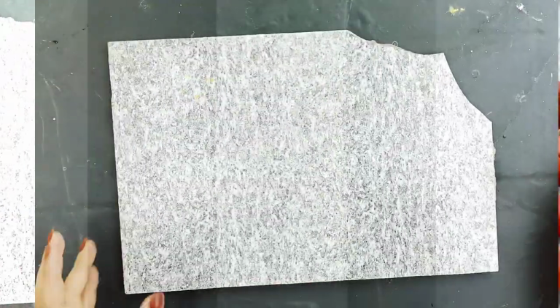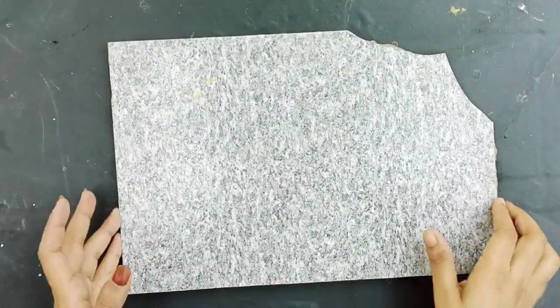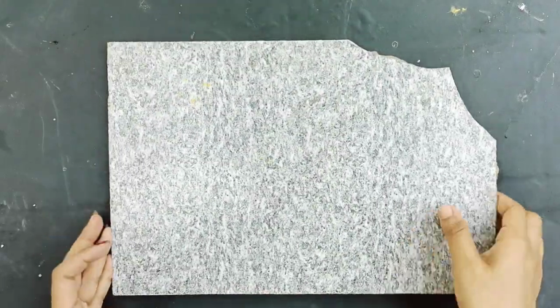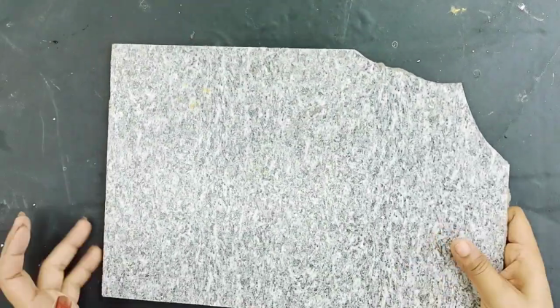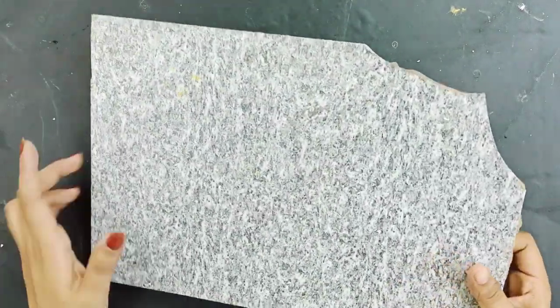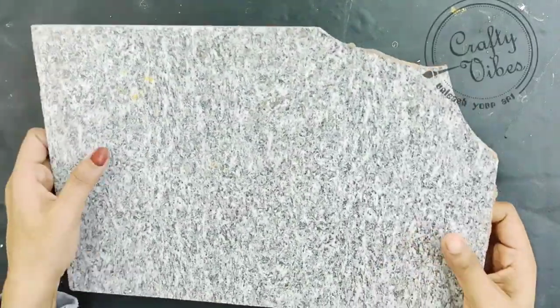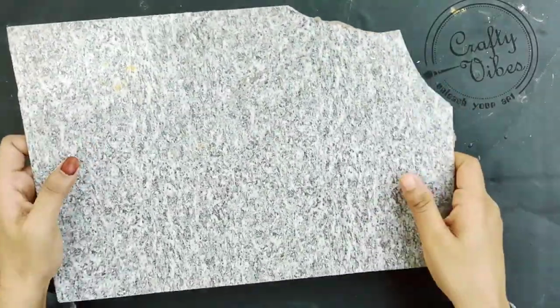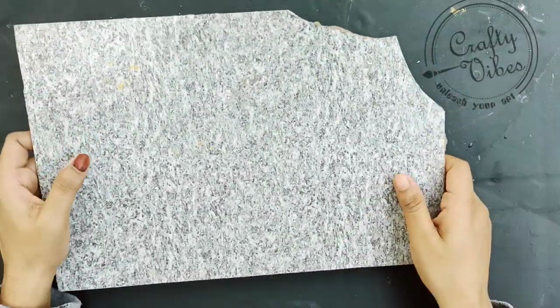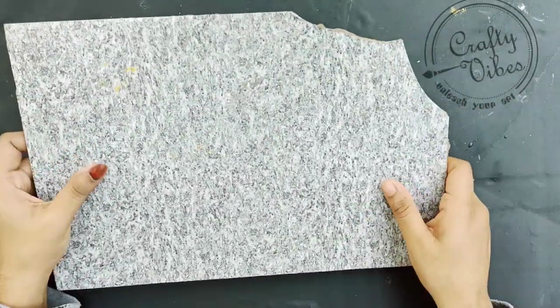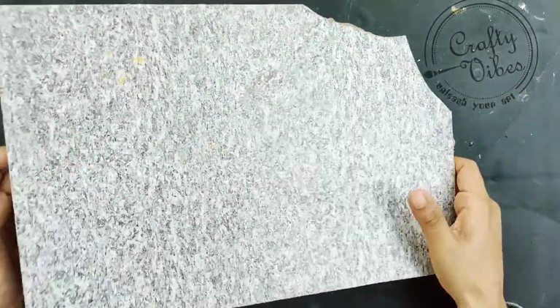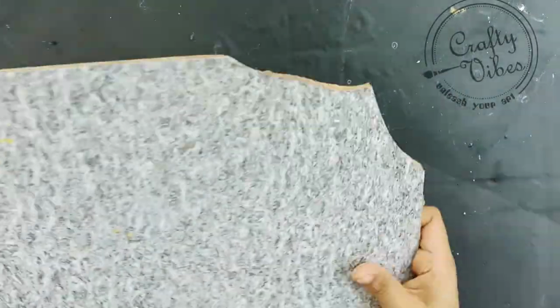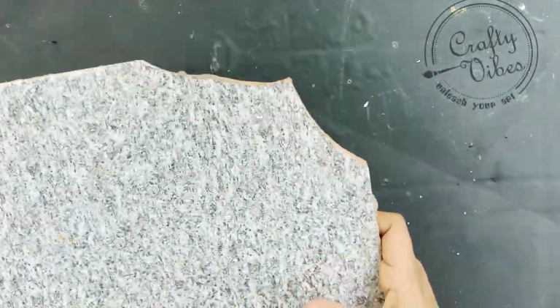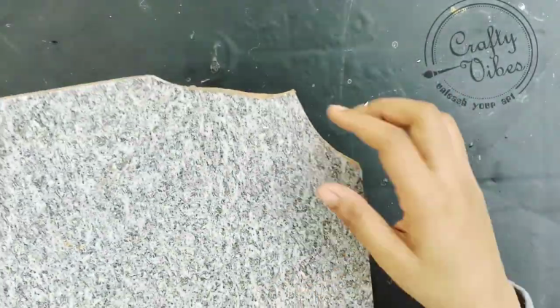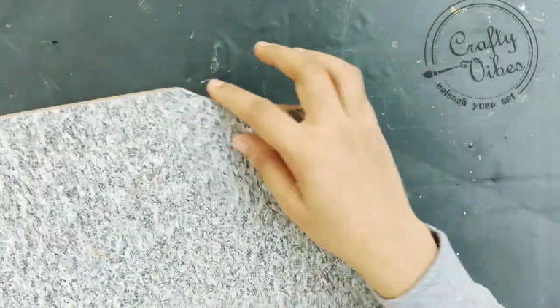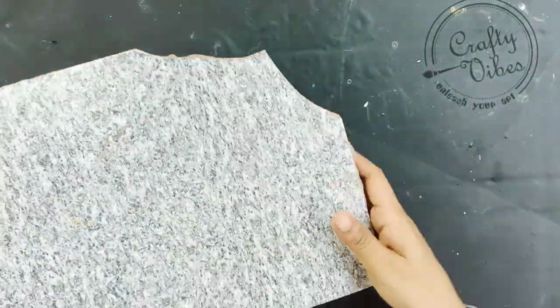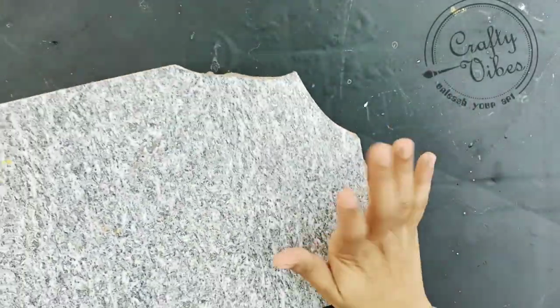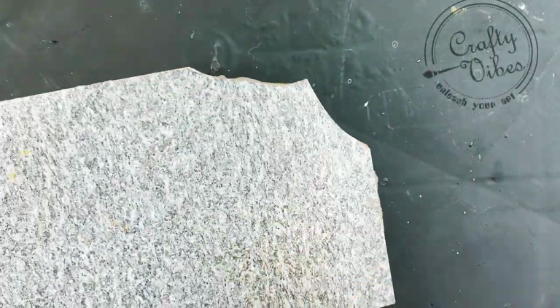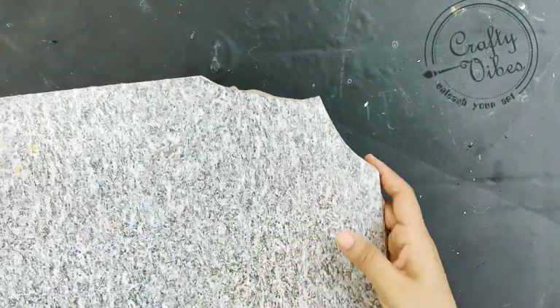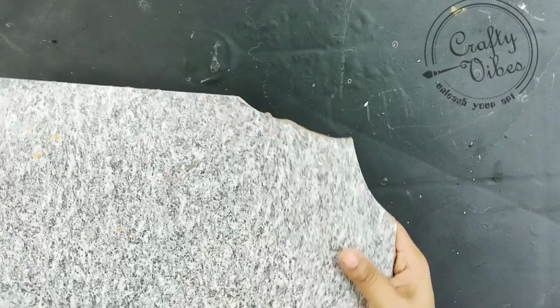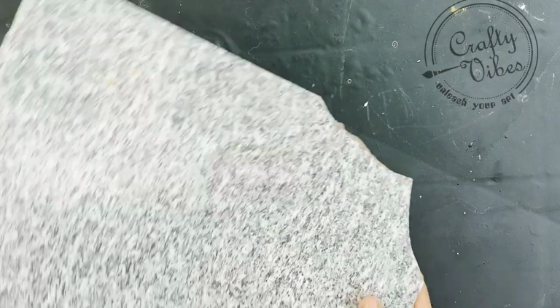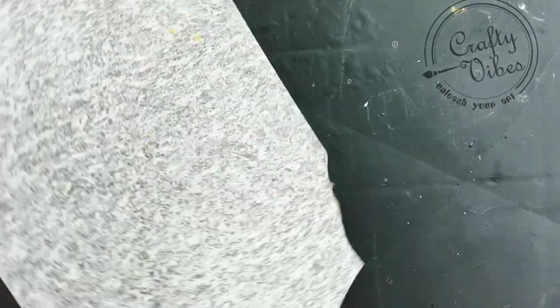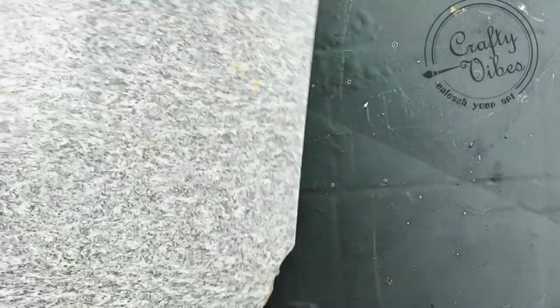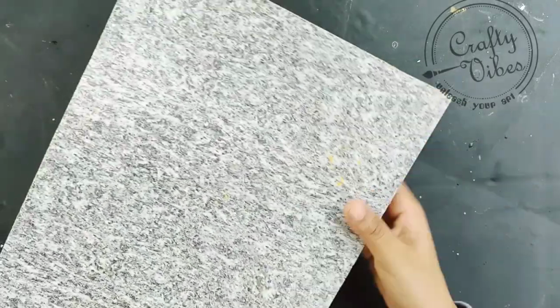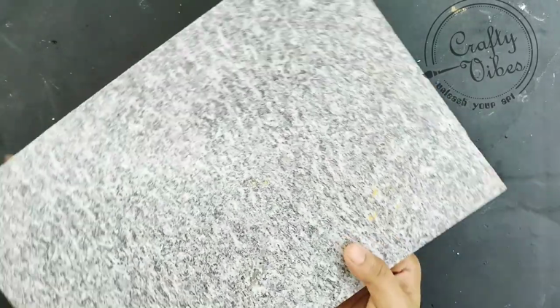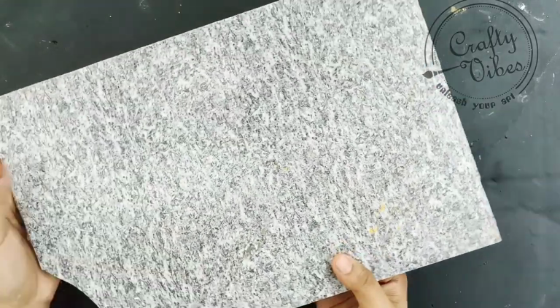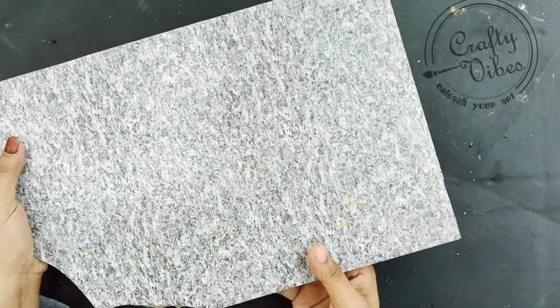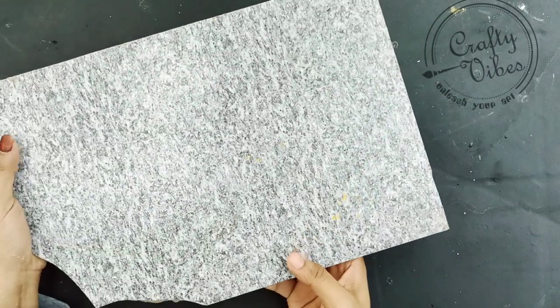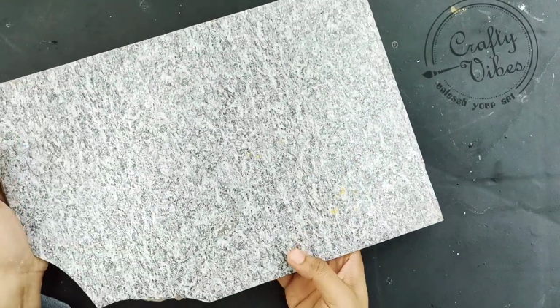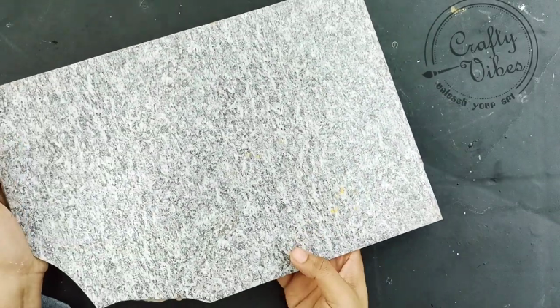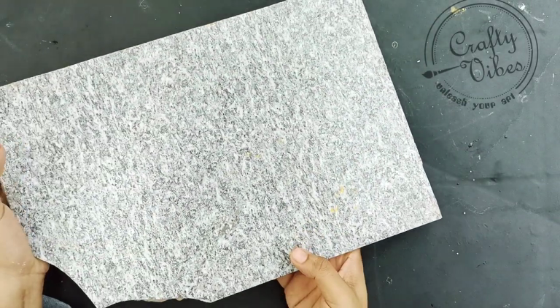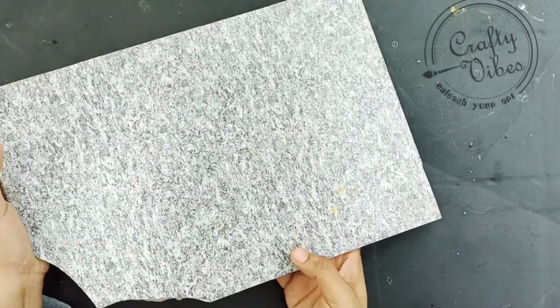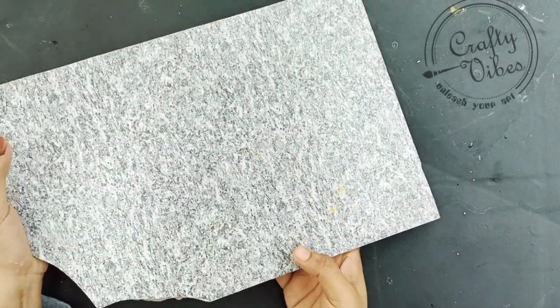Hello, welcome back to Crafty Vibes. We are going to do a home decor project.